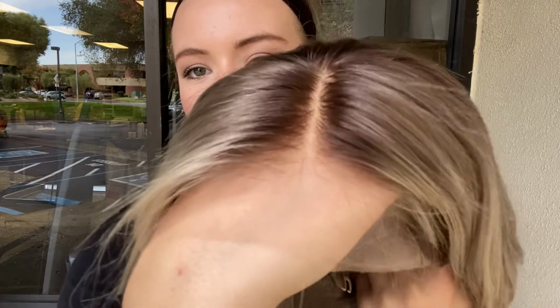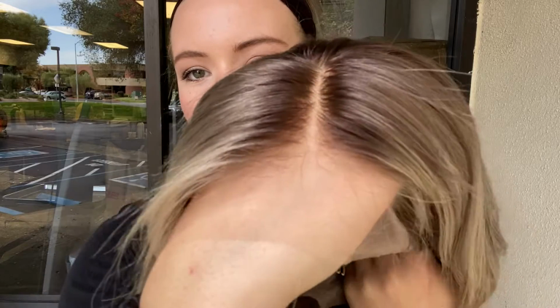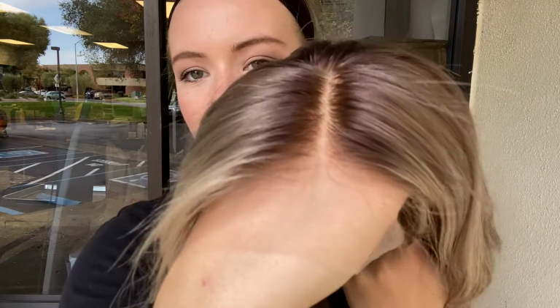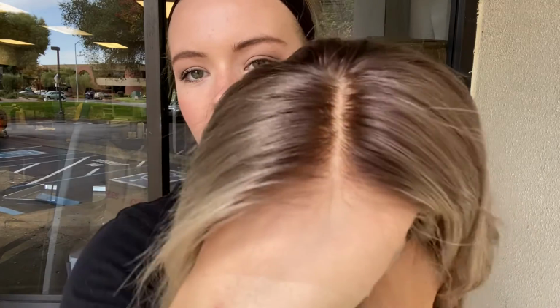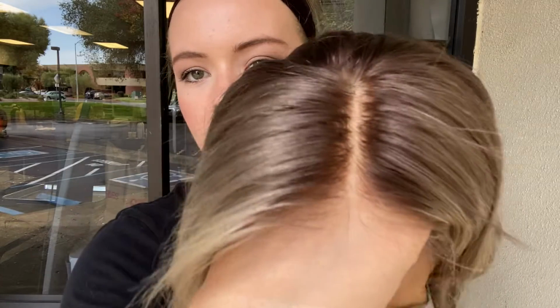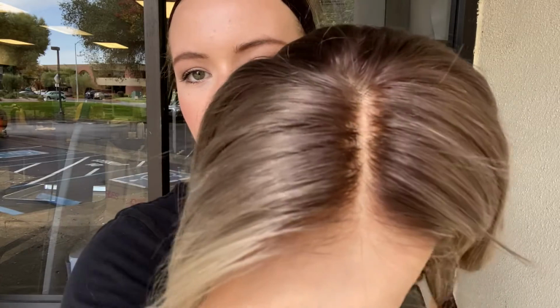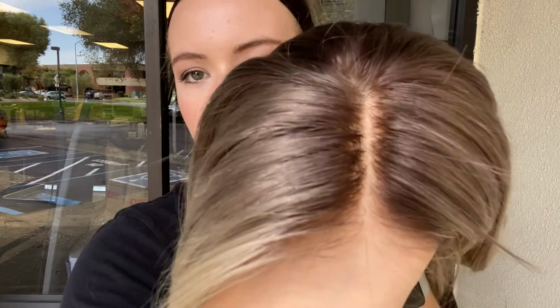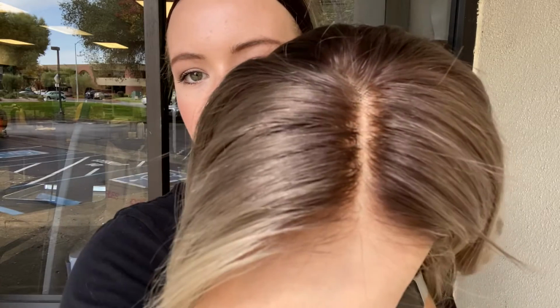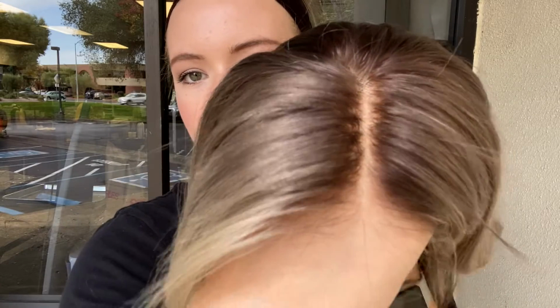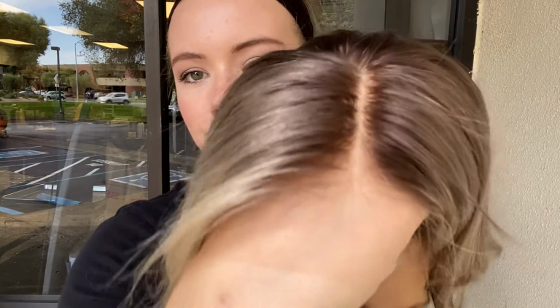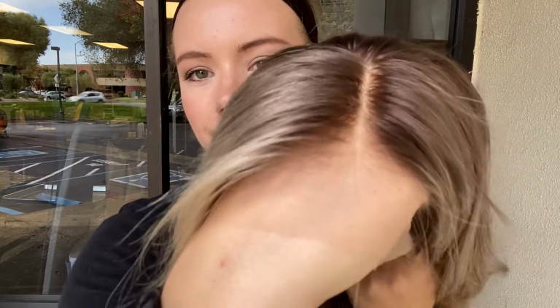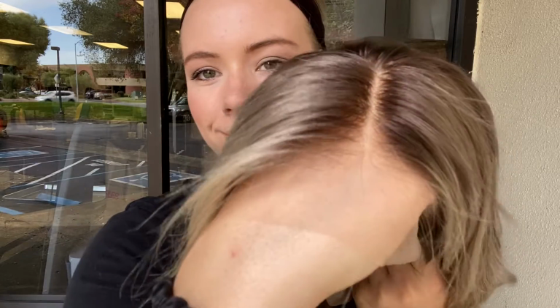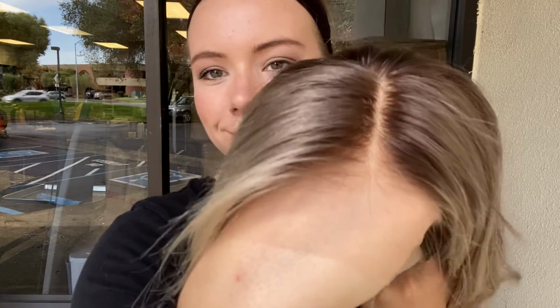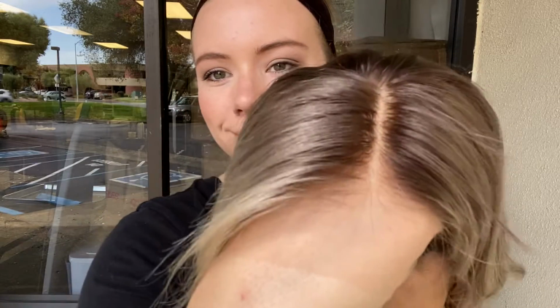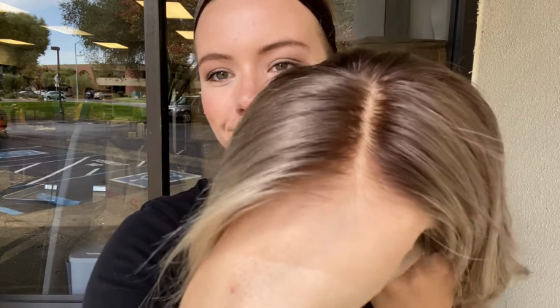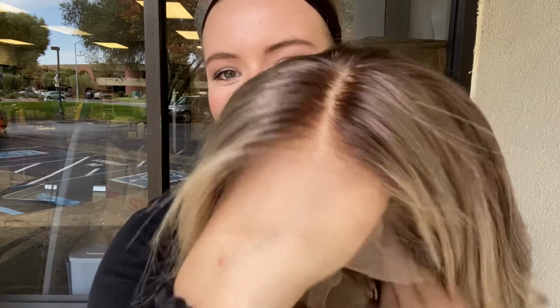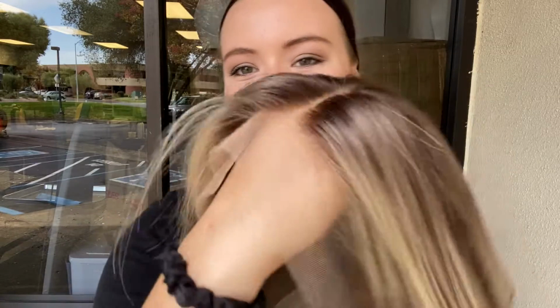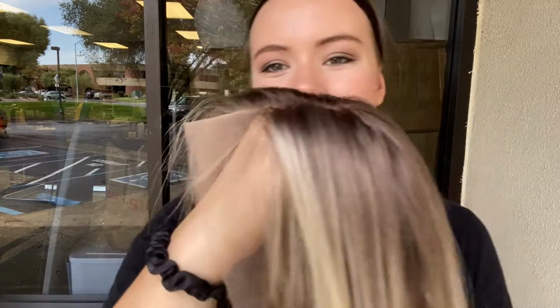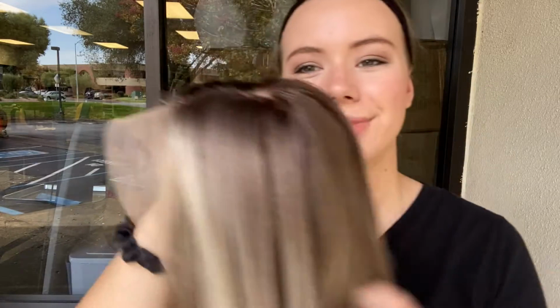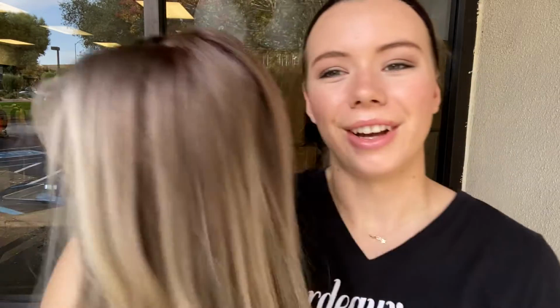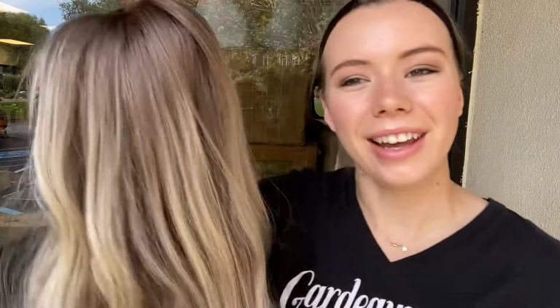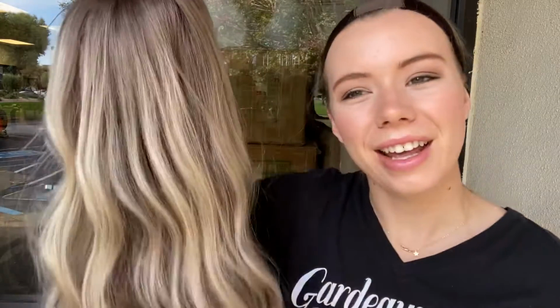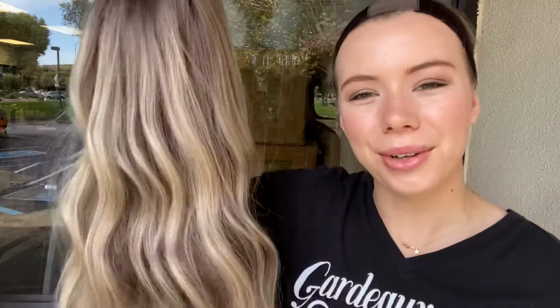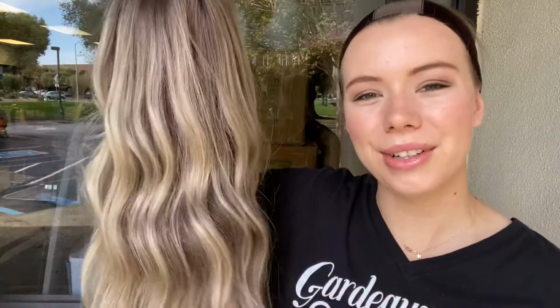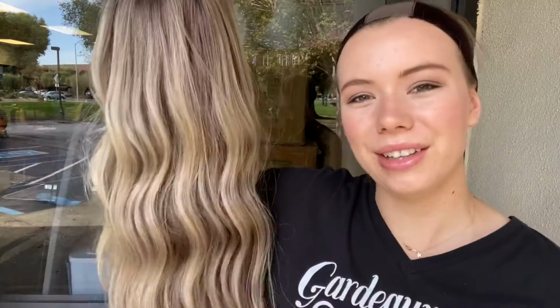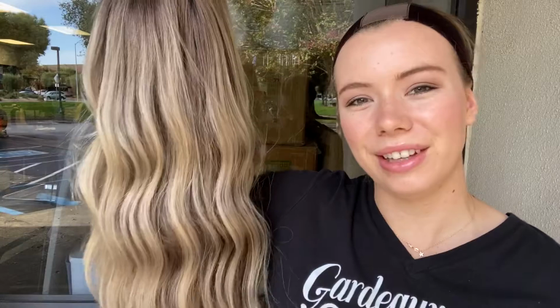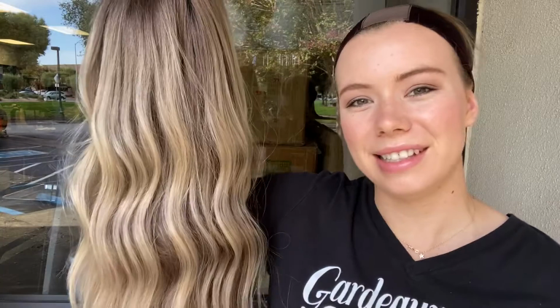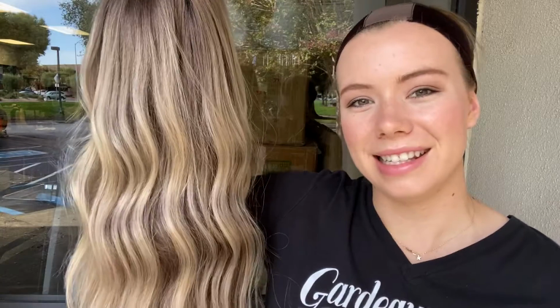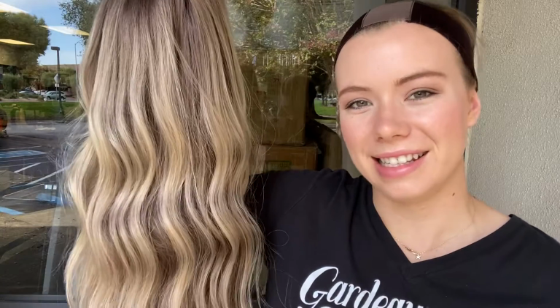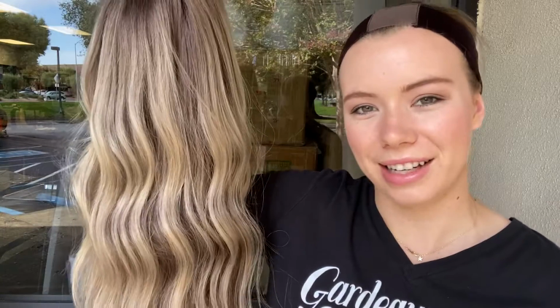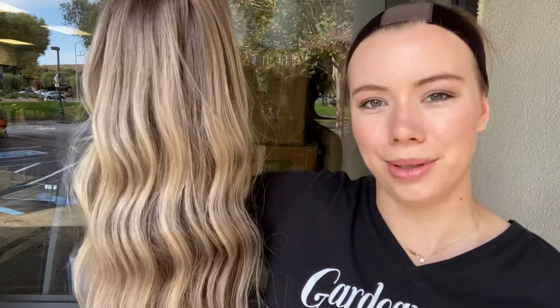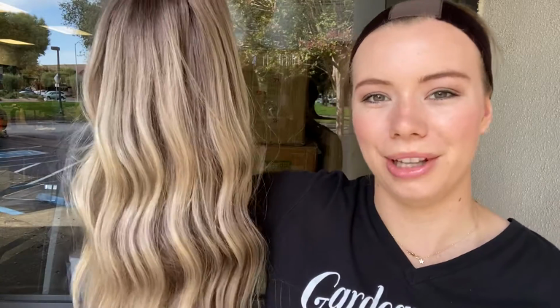Here's the hairline again. We're going to leave a link to this exact wig below.